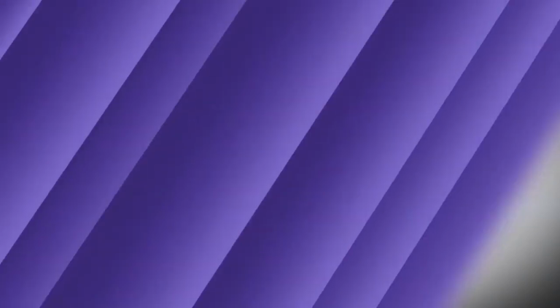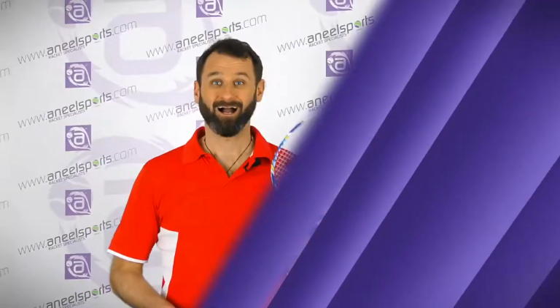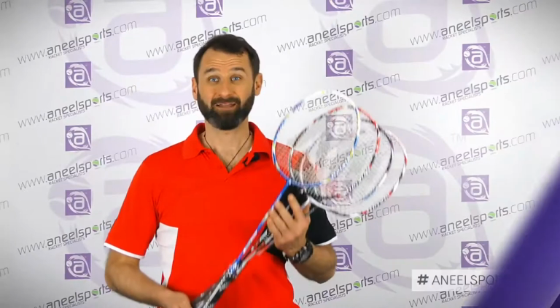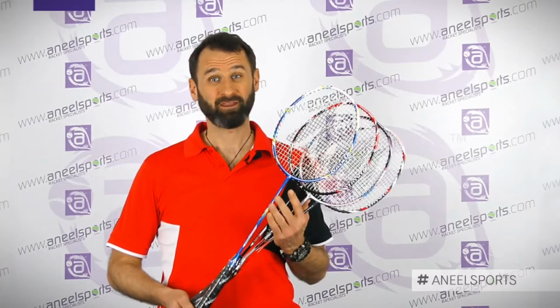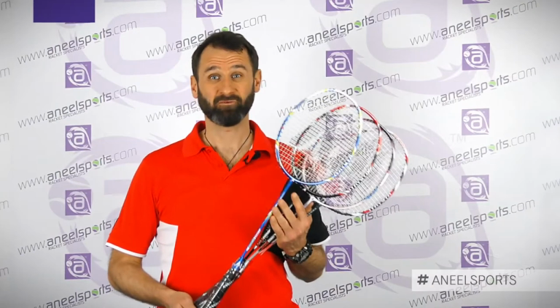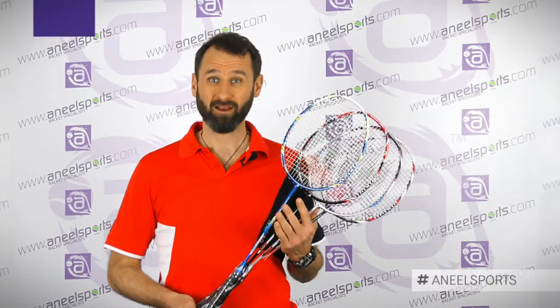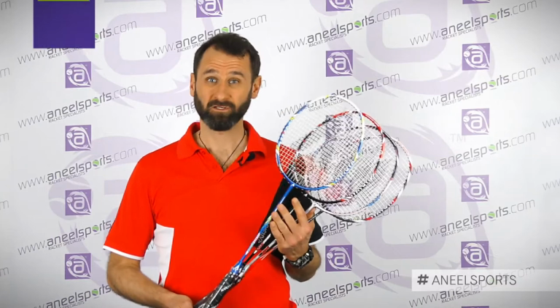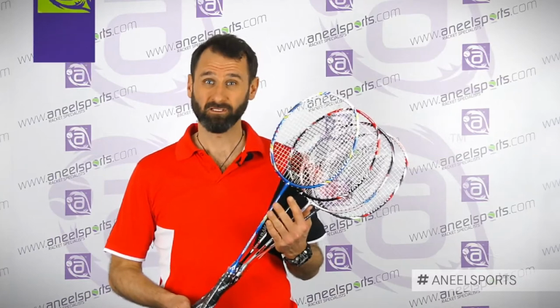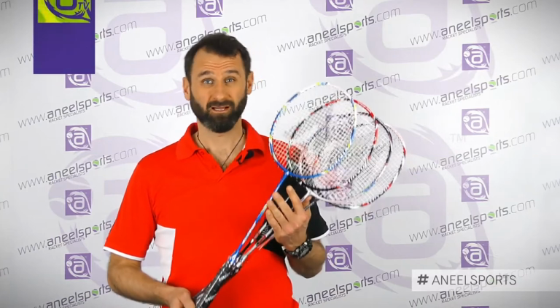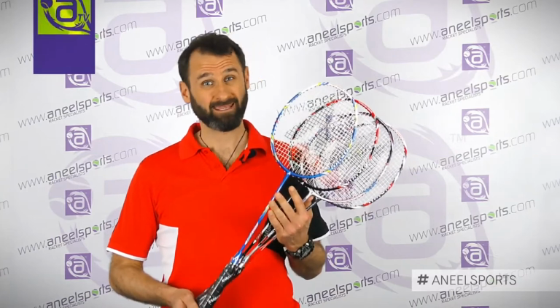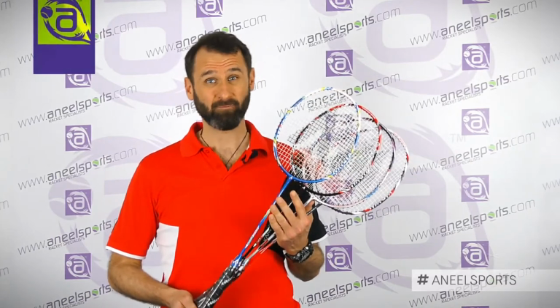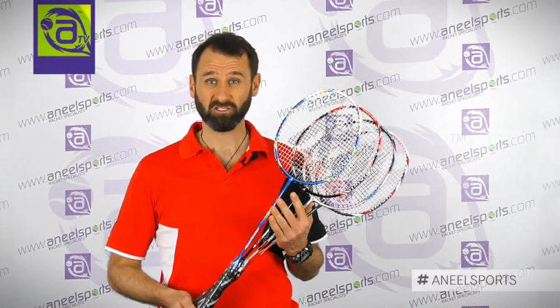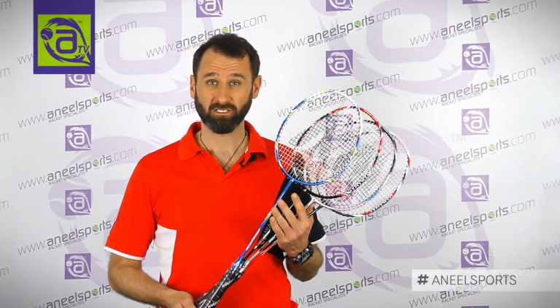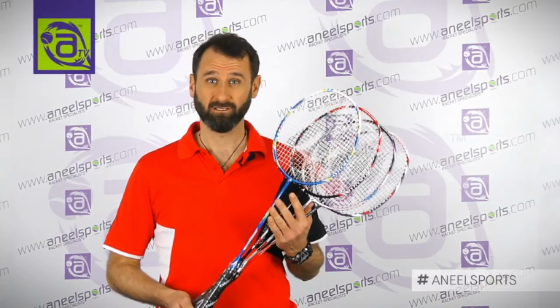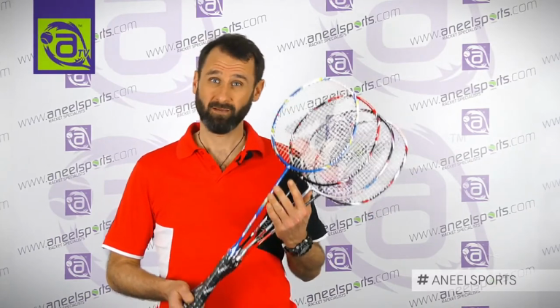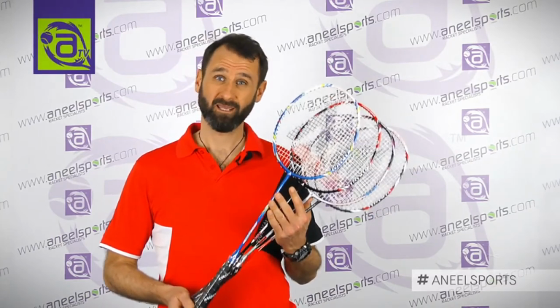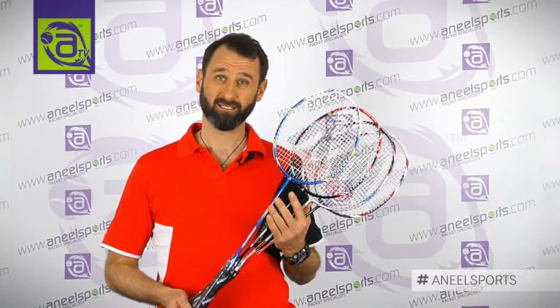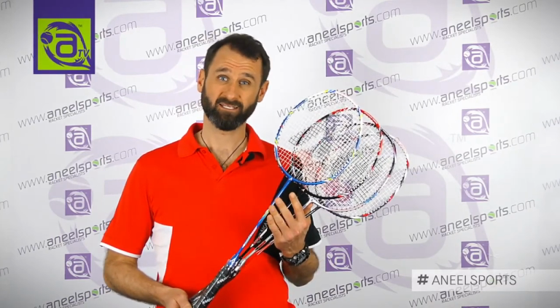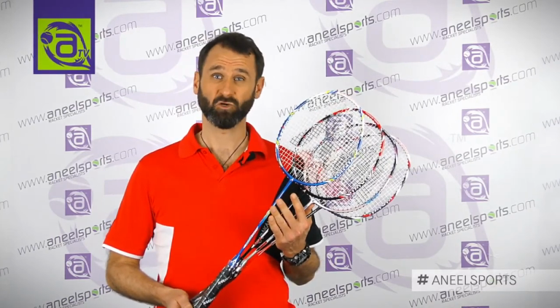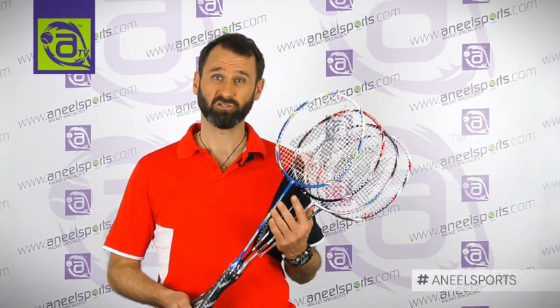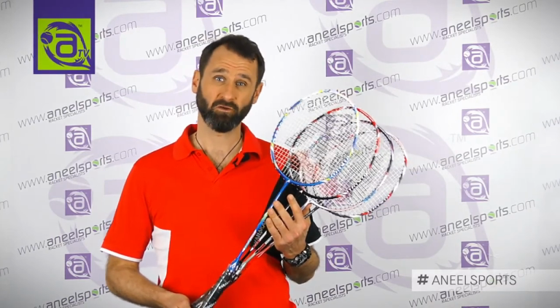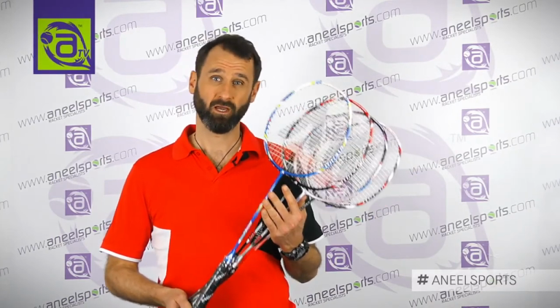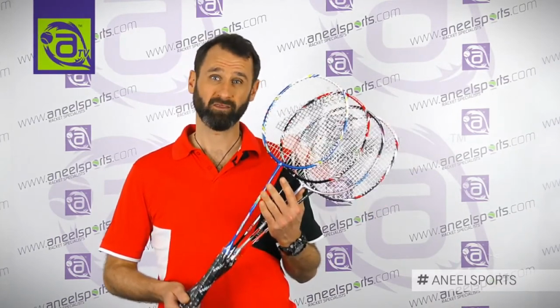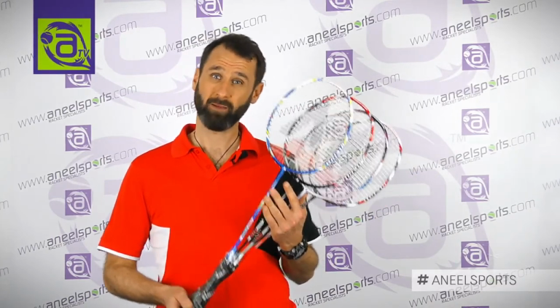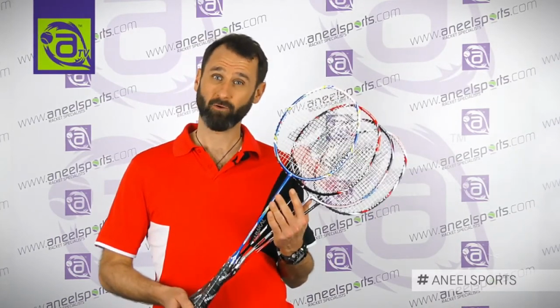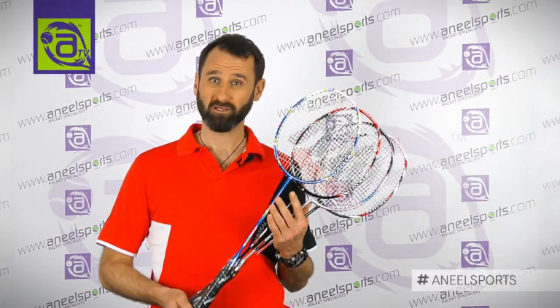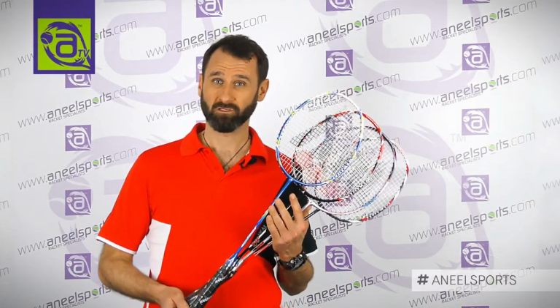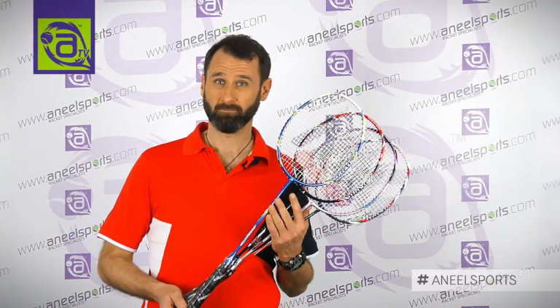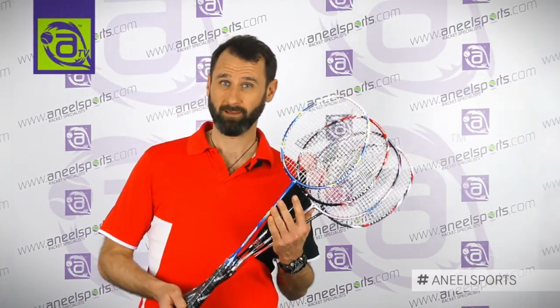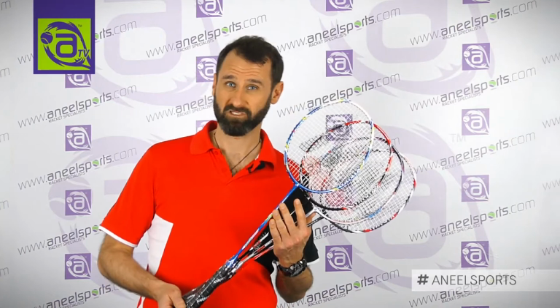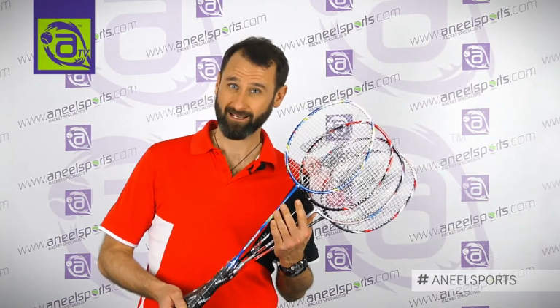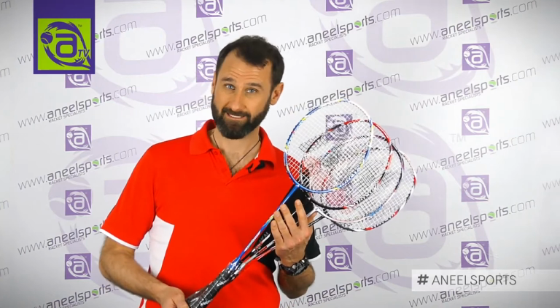Hi, I'm Peter from Caracol. I'm the account manager. I'm here today to talk to you about the Power Range badminton rackets.